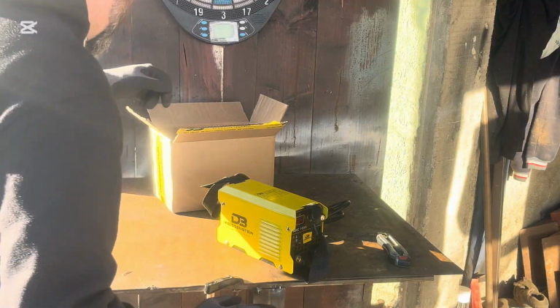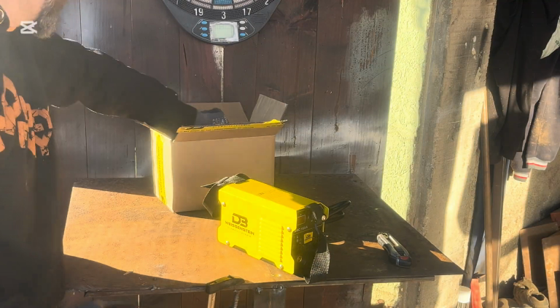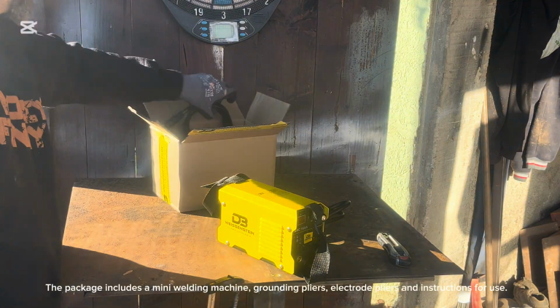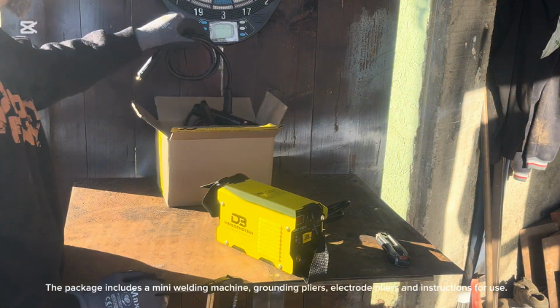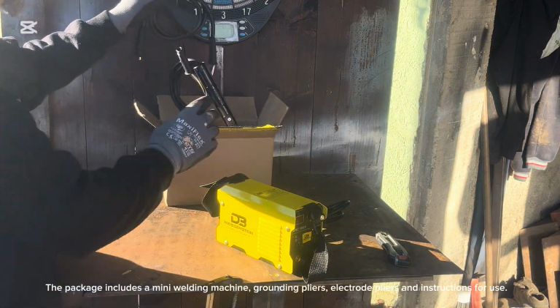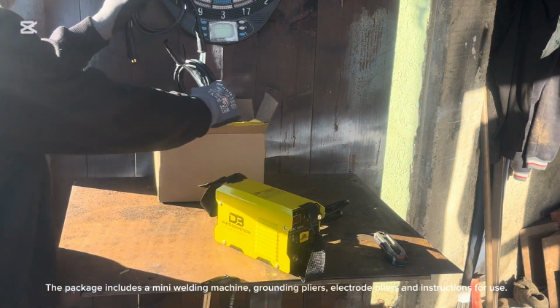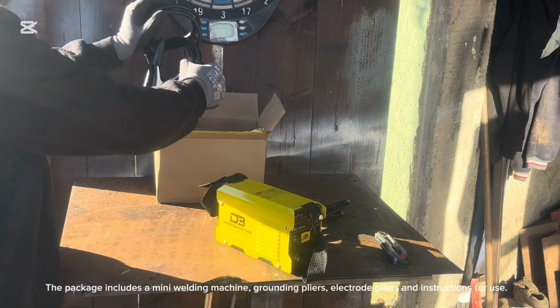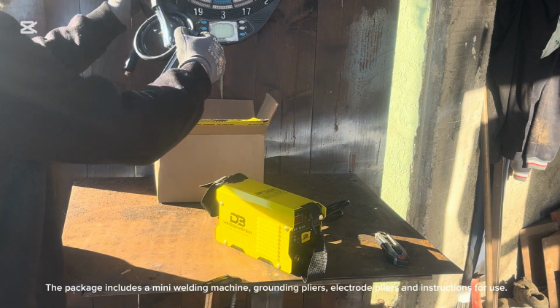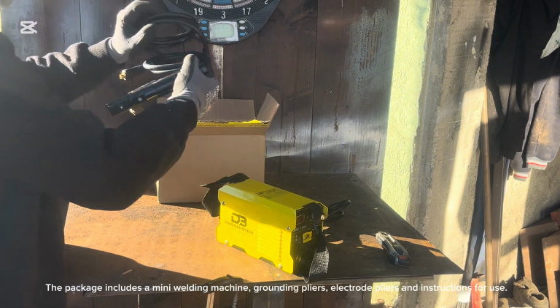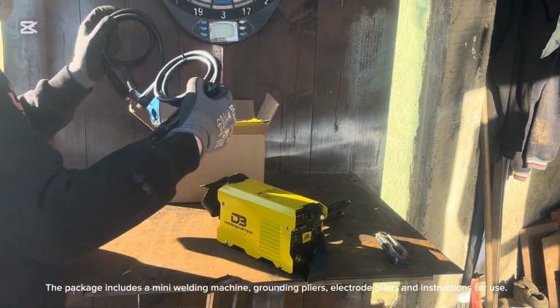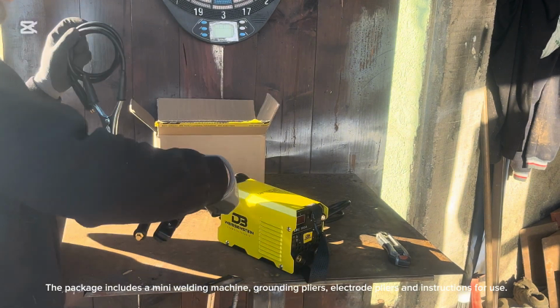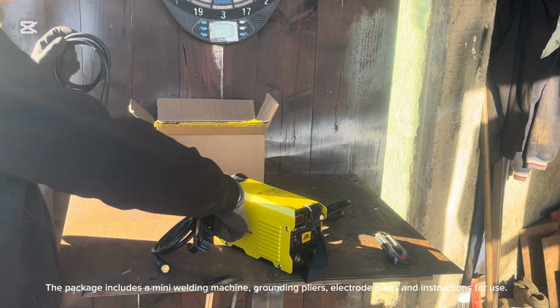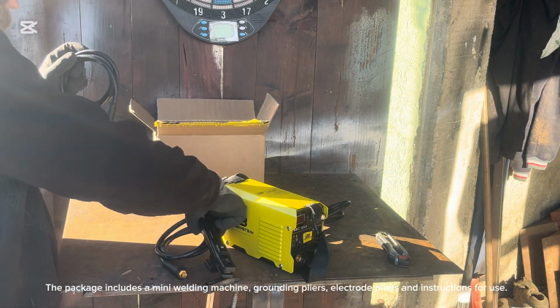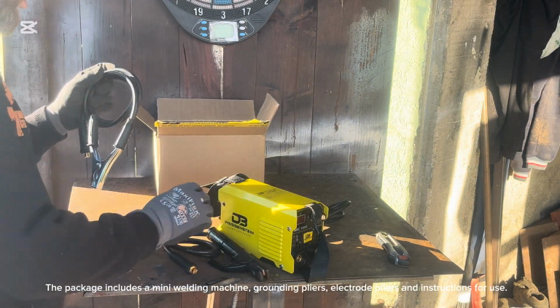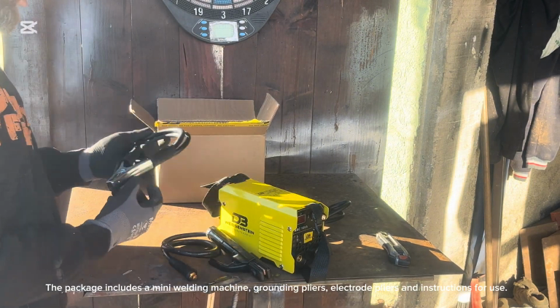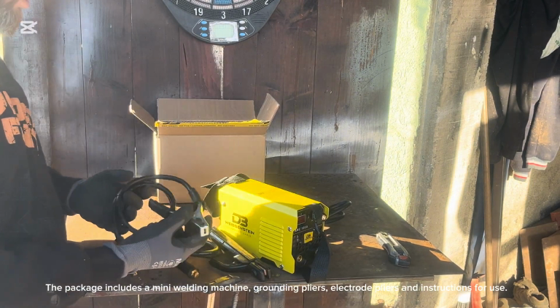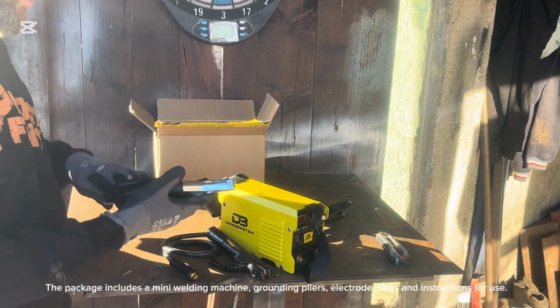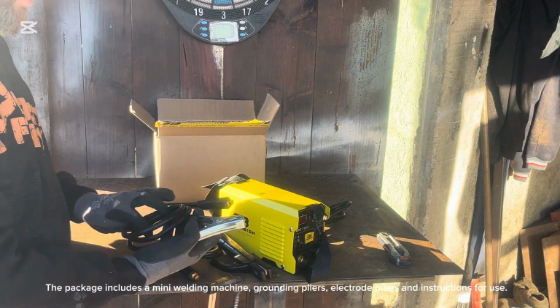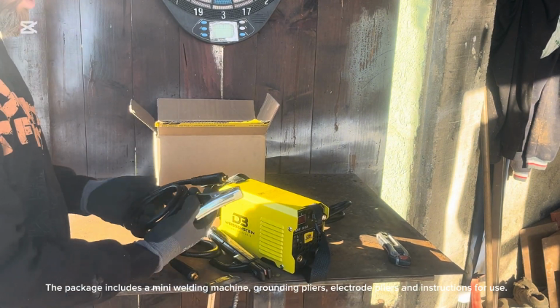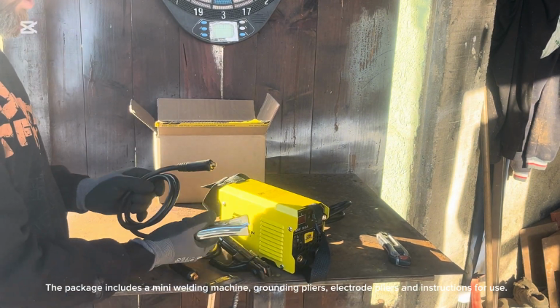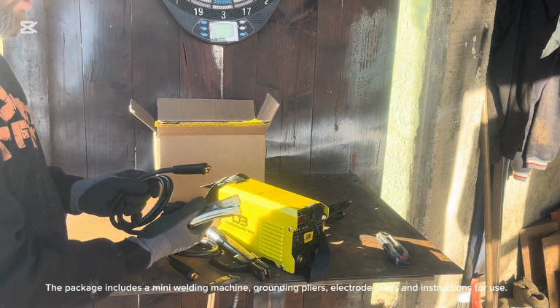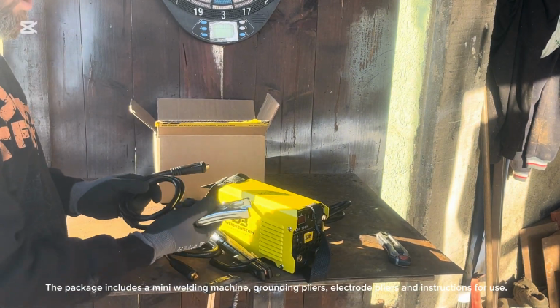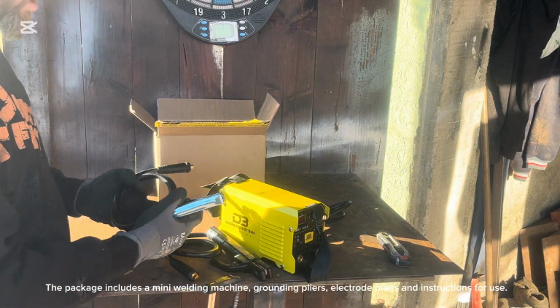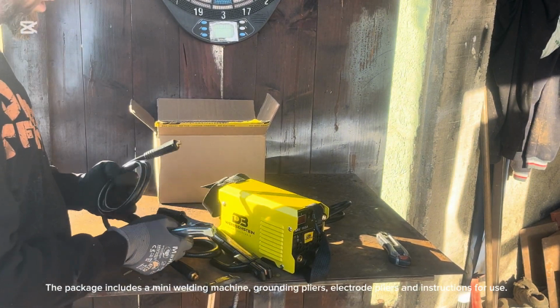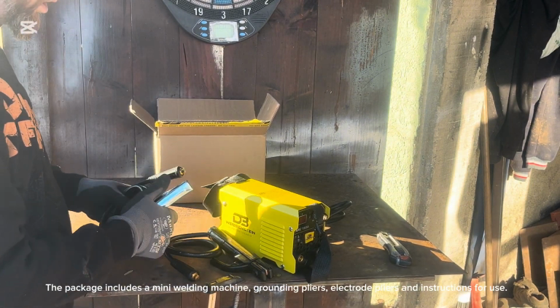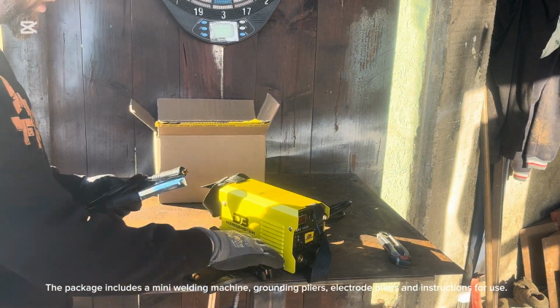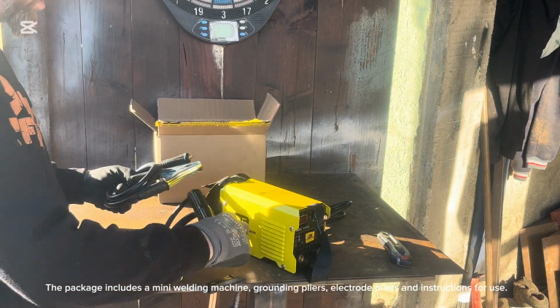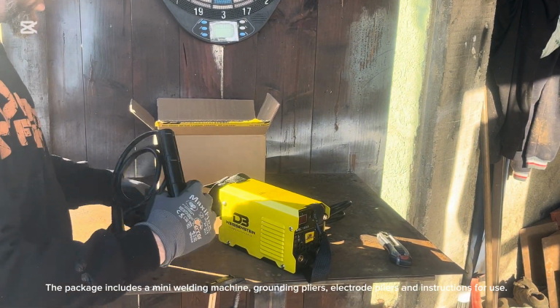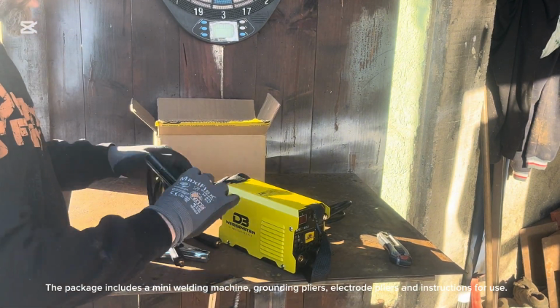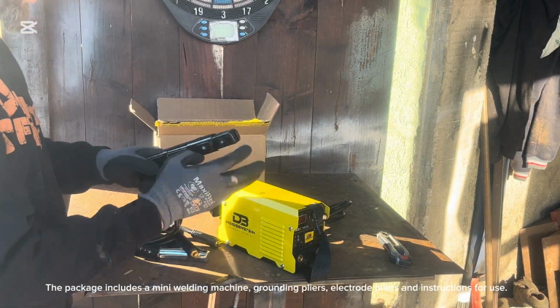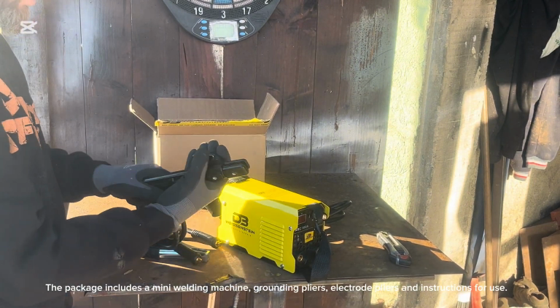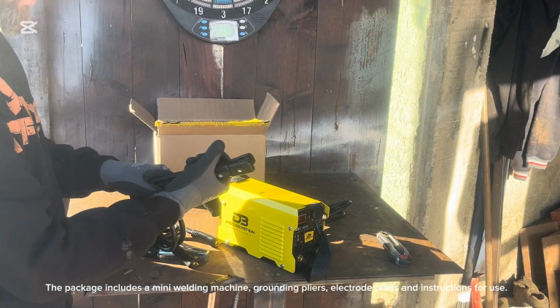The package includes a mini welding machine, grounding pliers, electrode pliers and instructions for use.